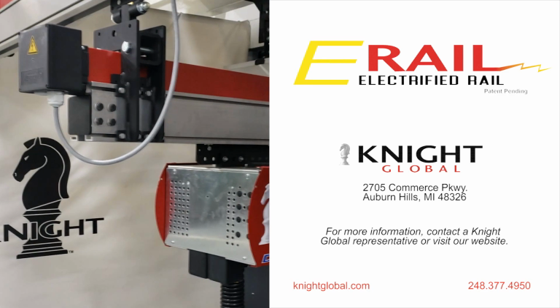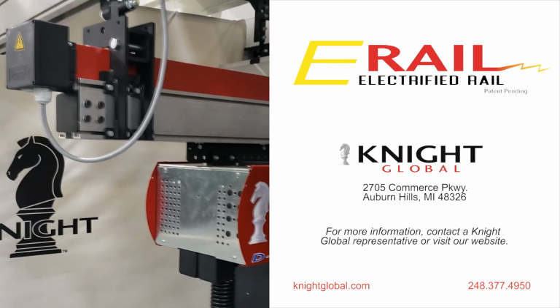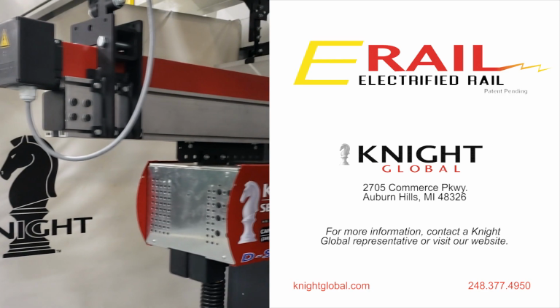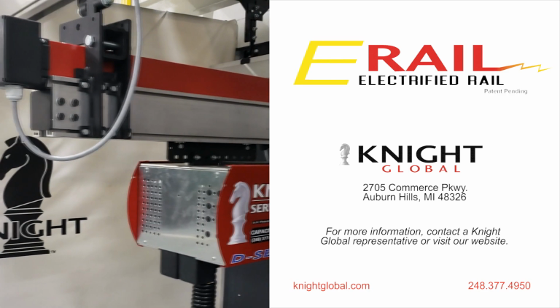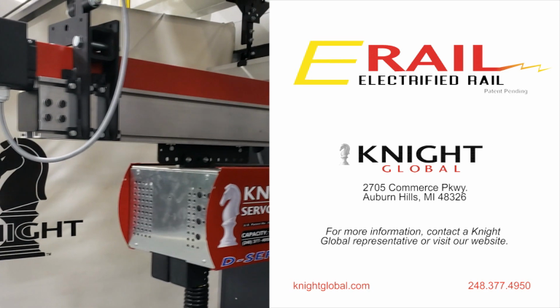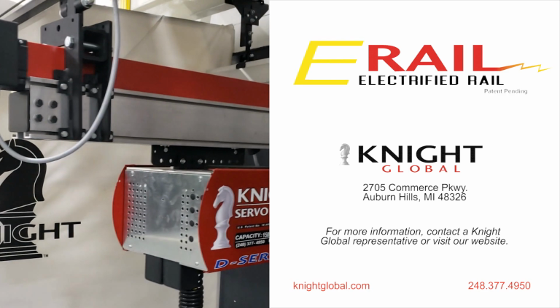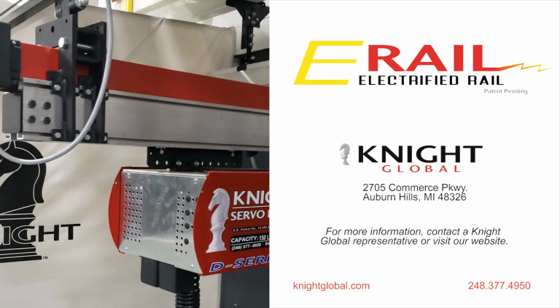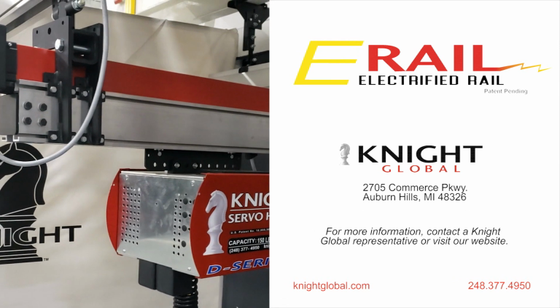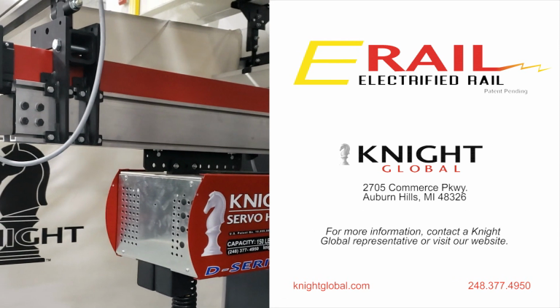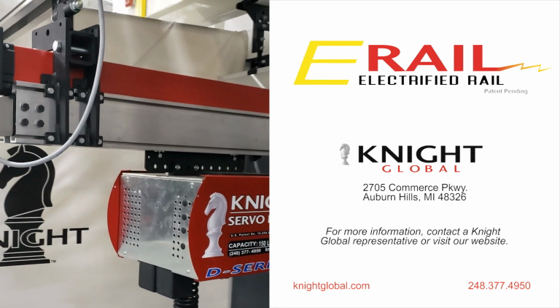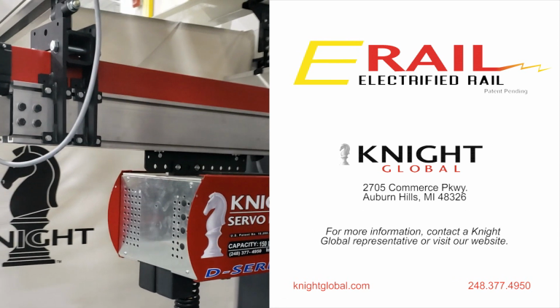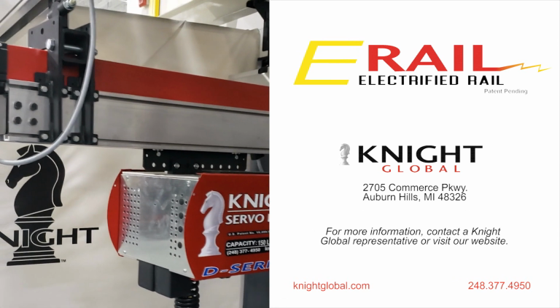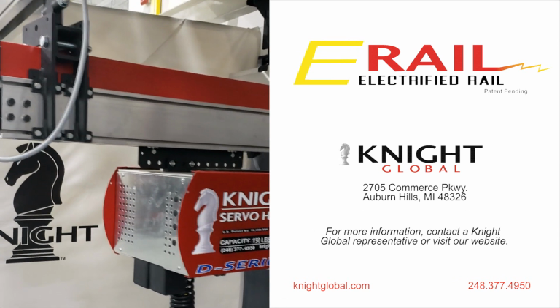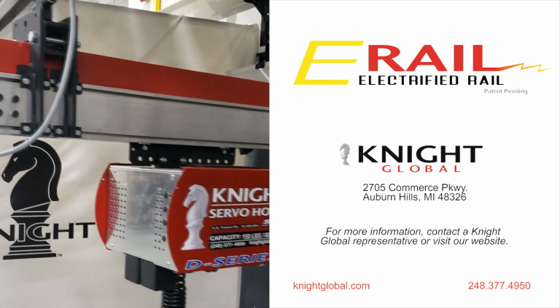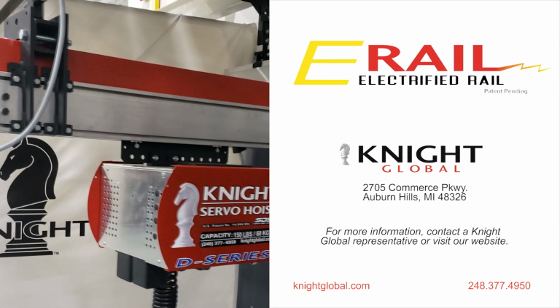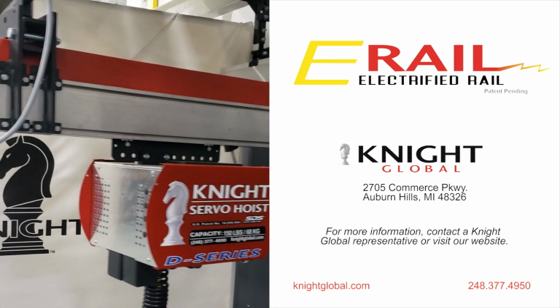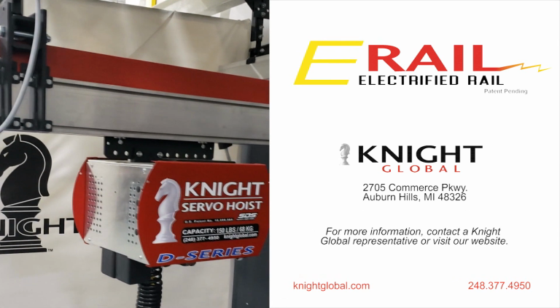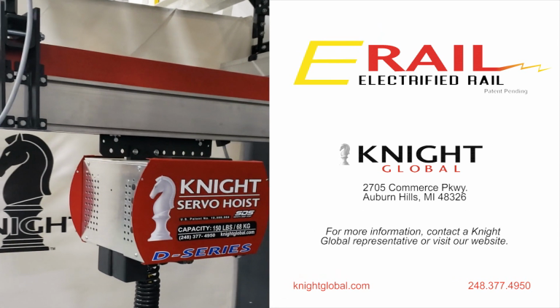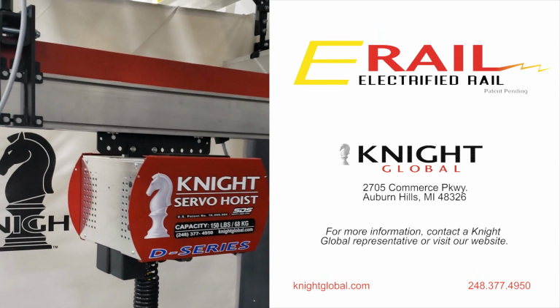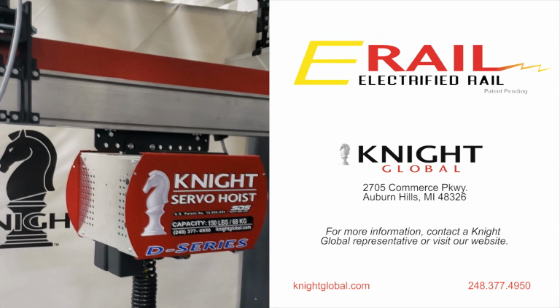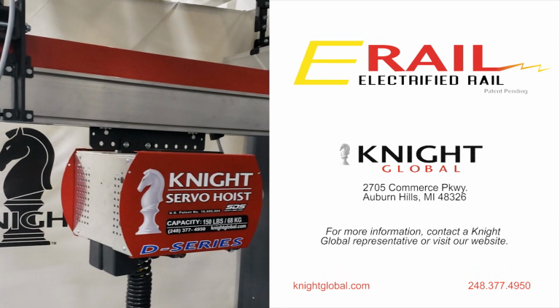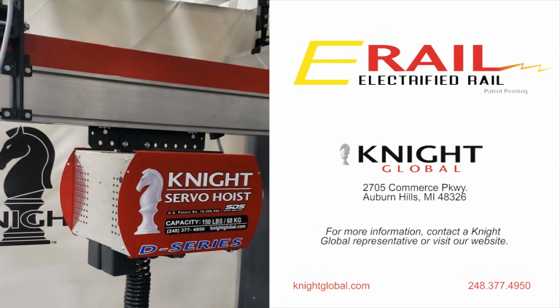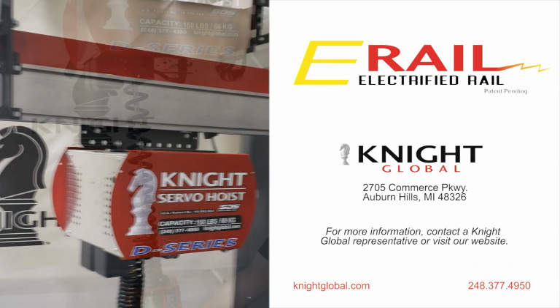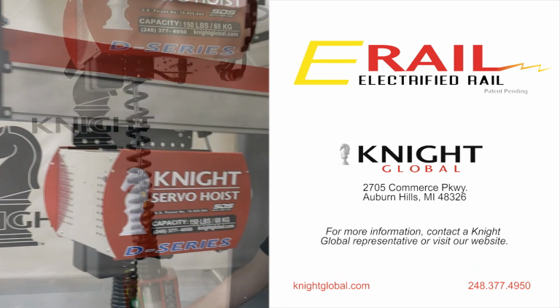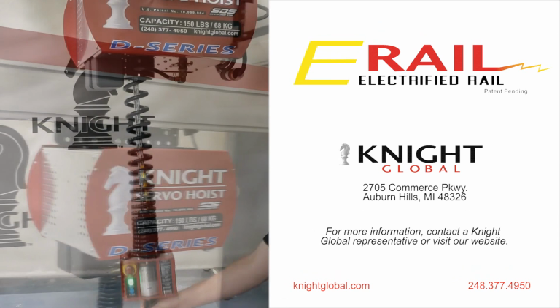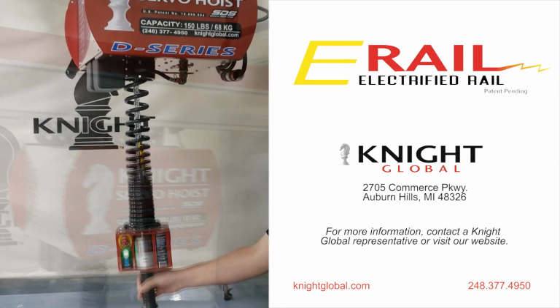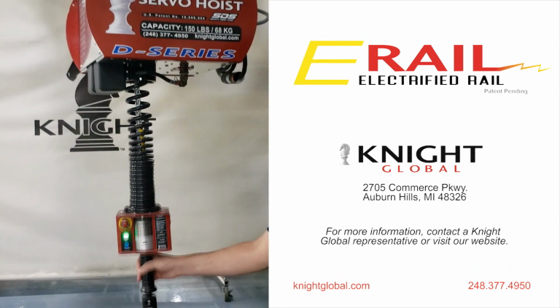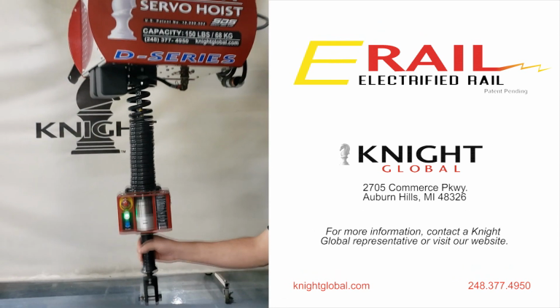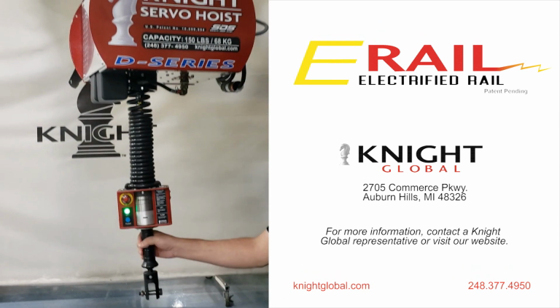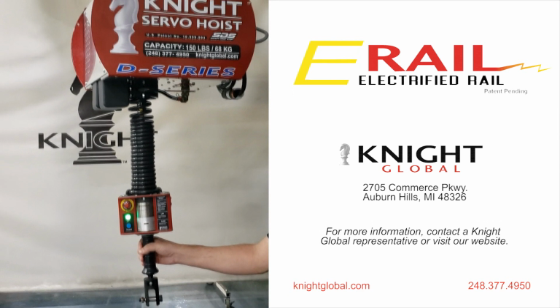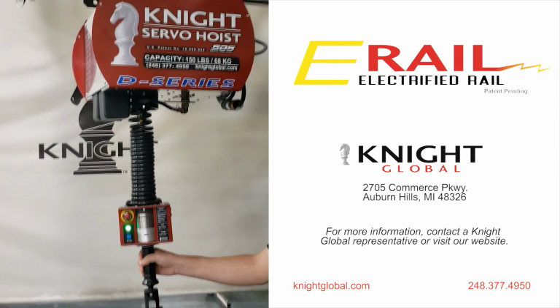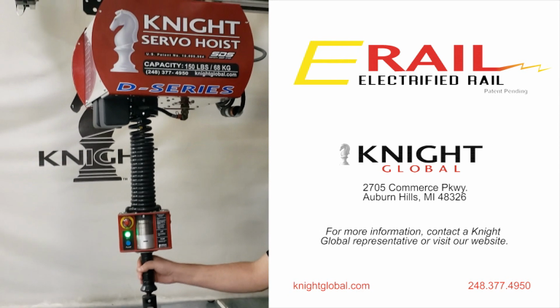For more information on Knight's electrified rail systems, visit our website or contact a Knight Global representative.